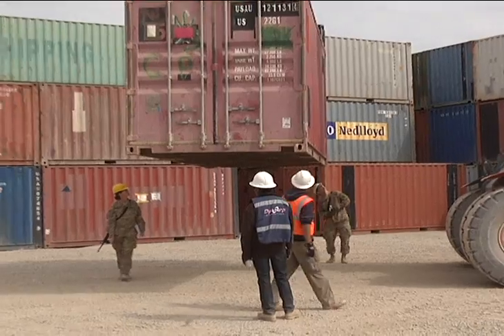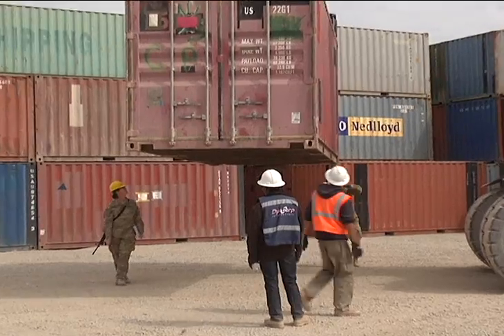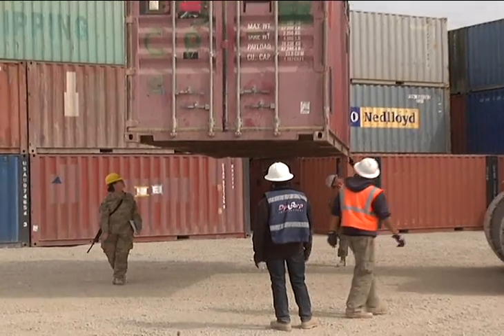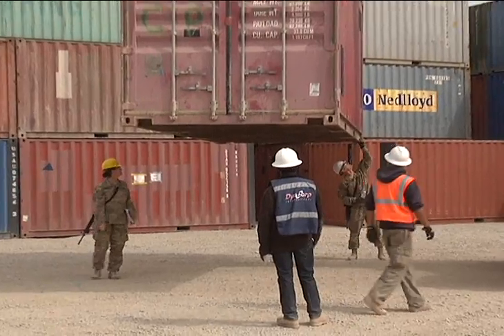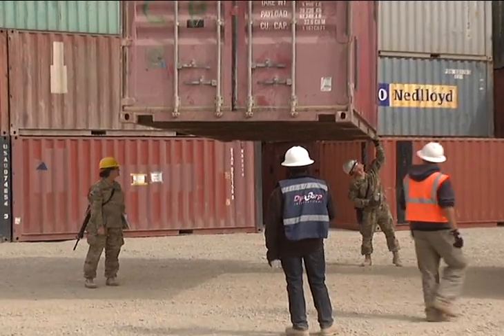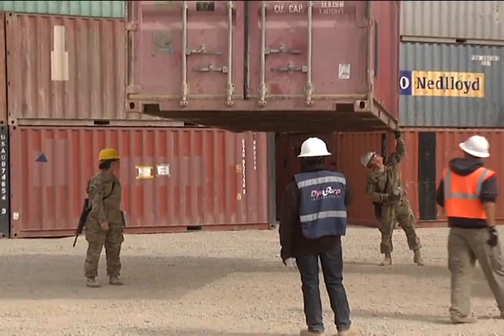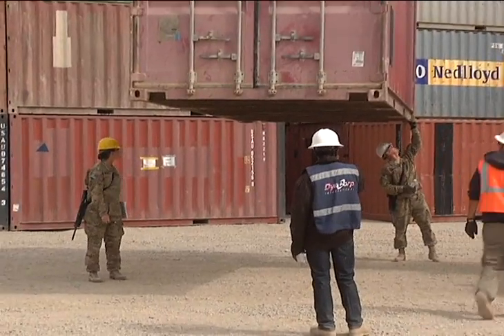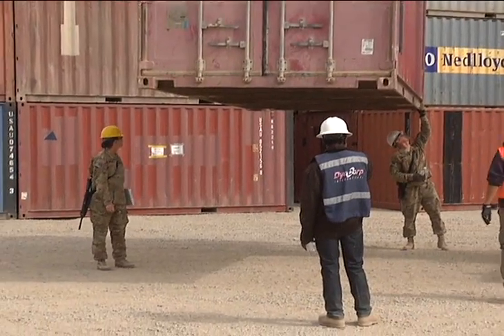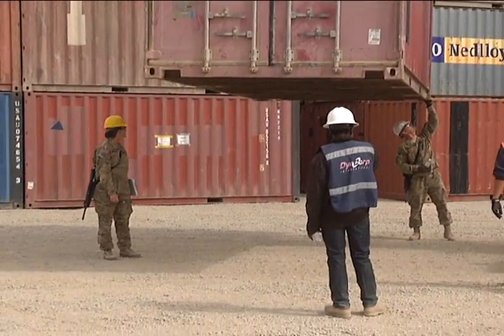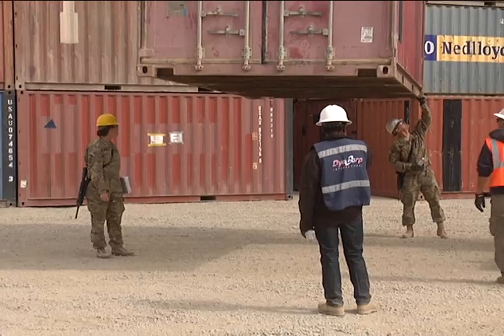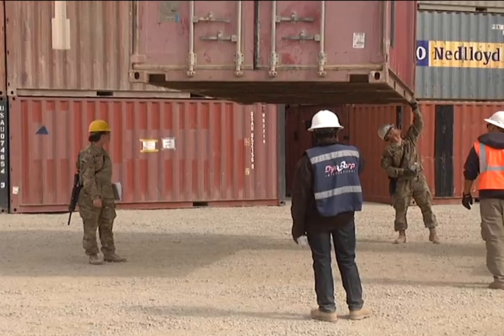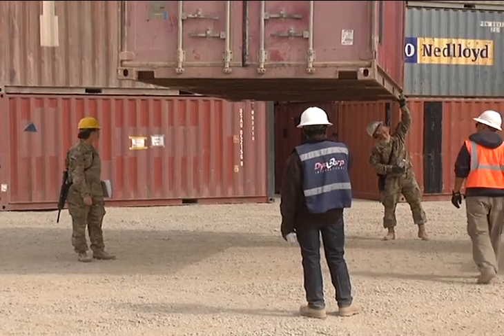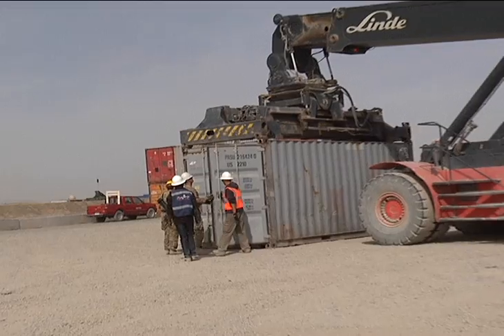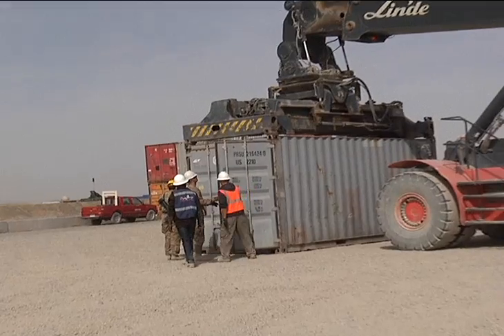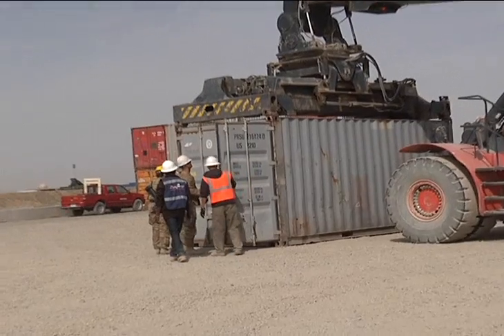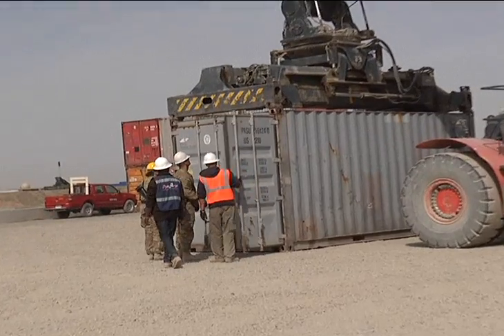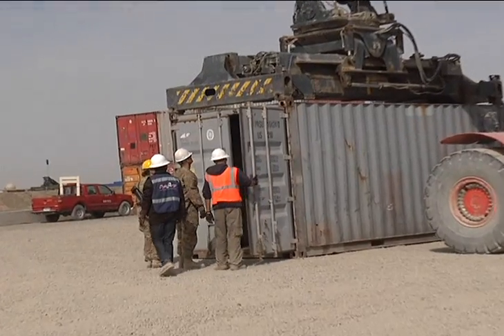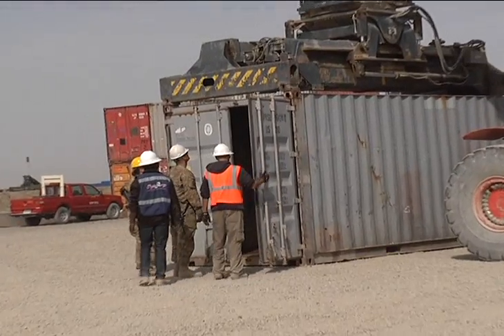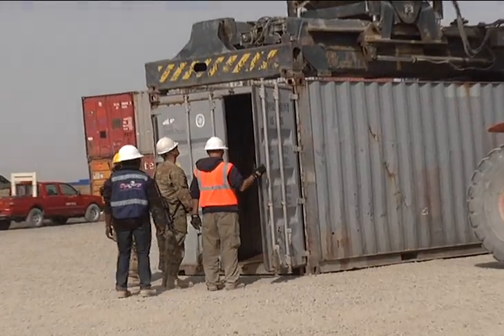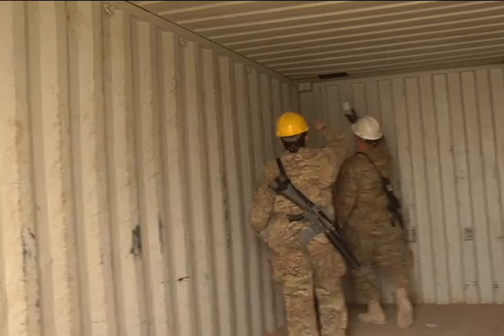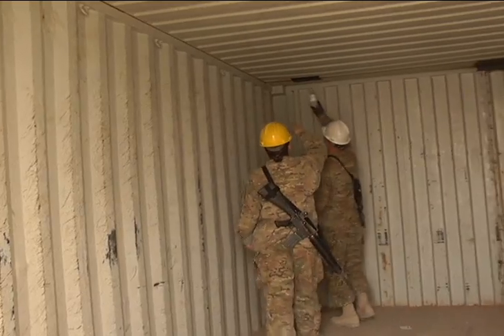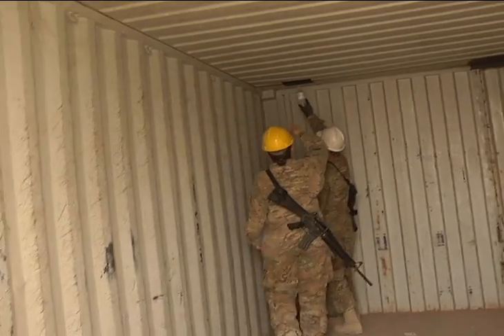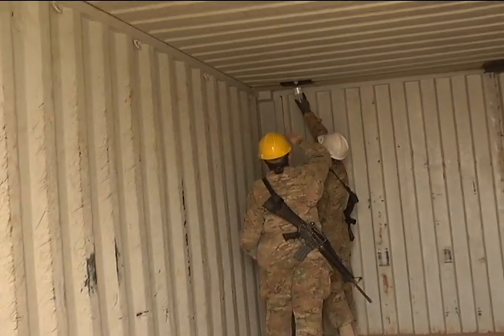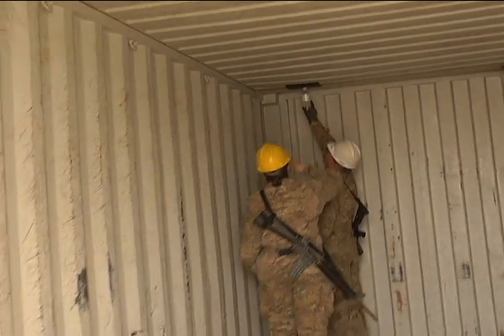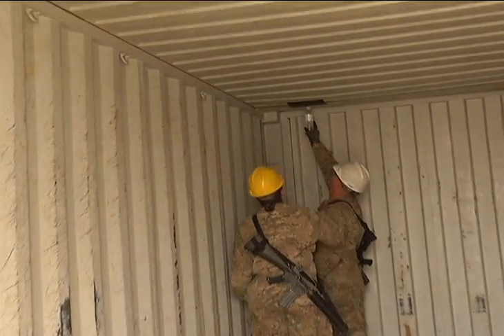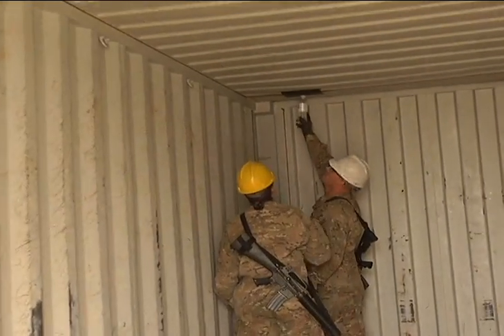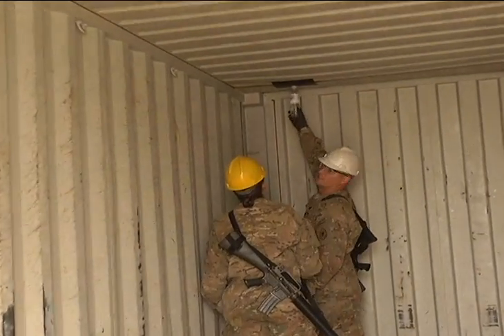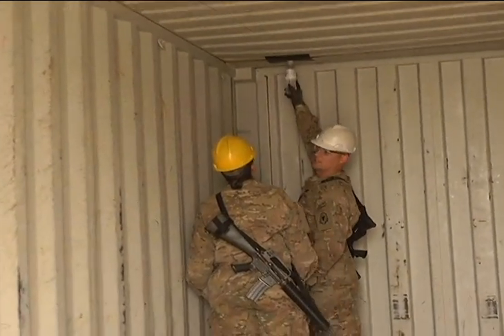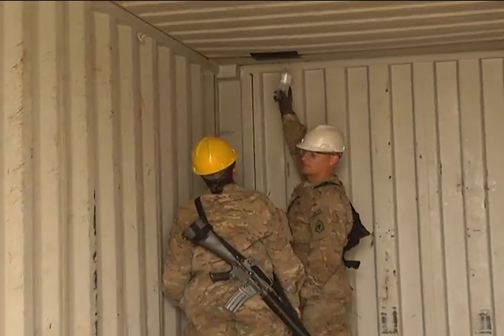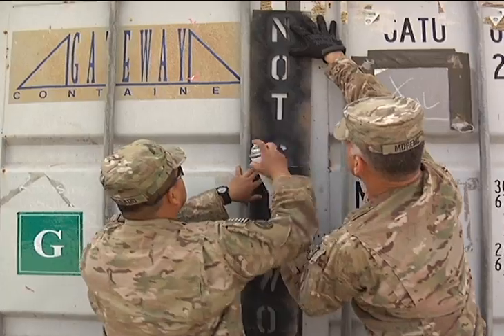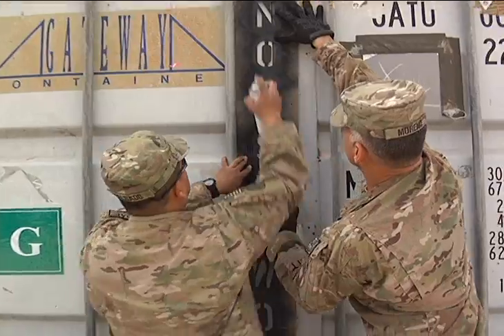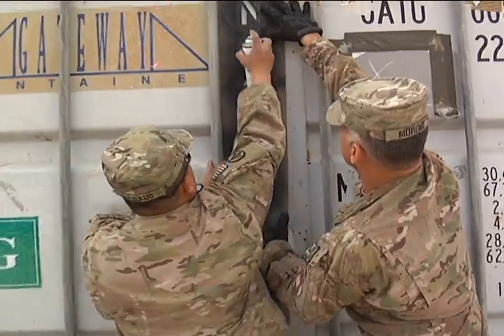The containers that we have here that are non-seaworthy, those are going to be the containers that we use basically for disposition, disposal, things like that.